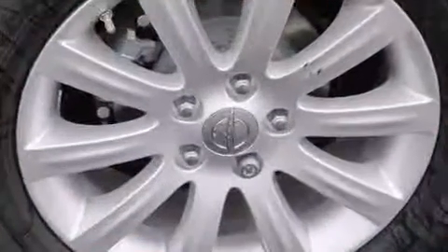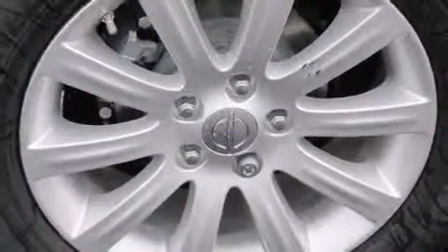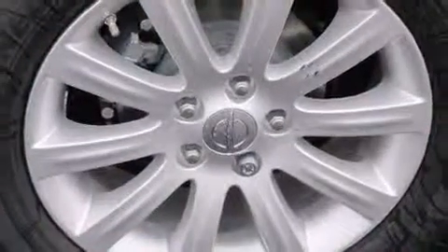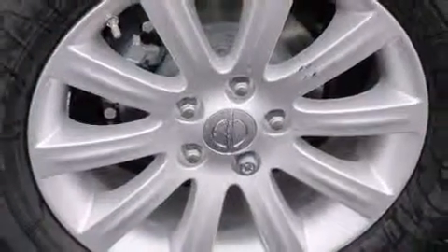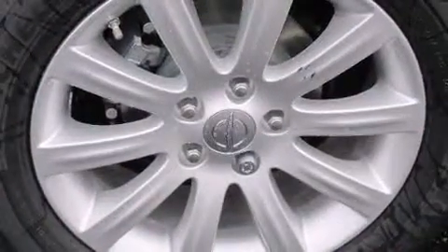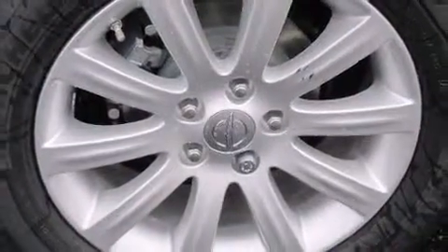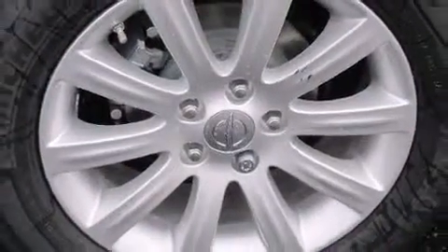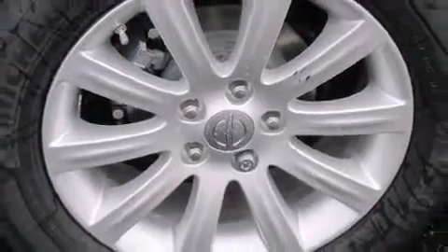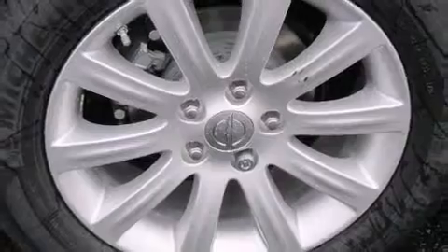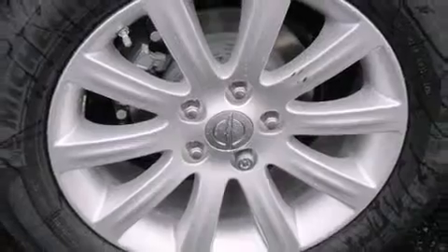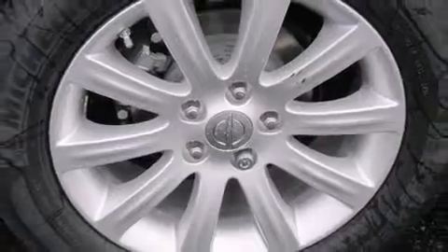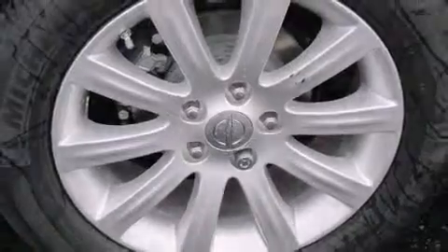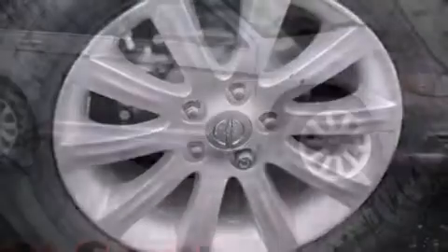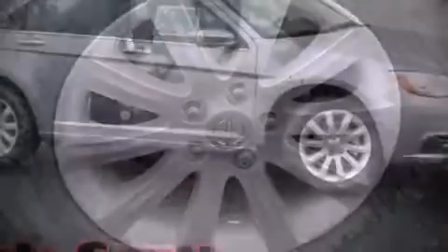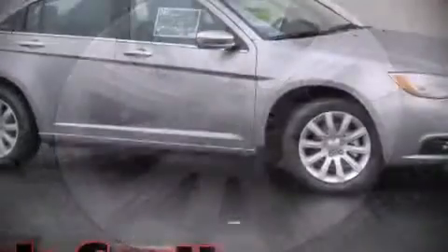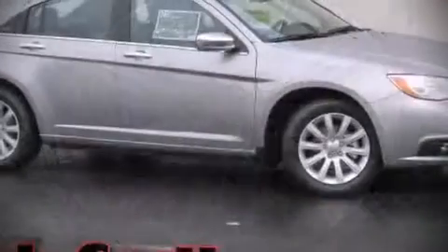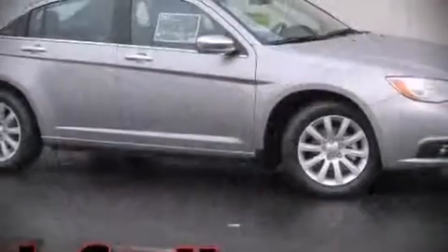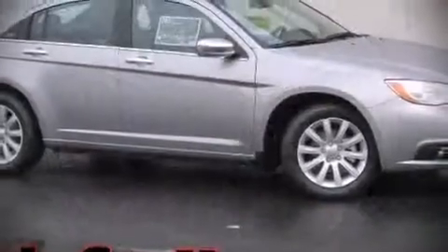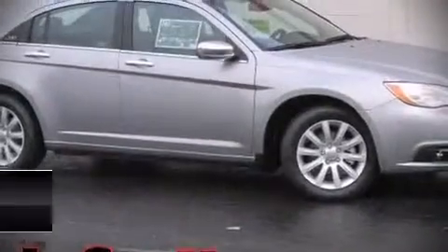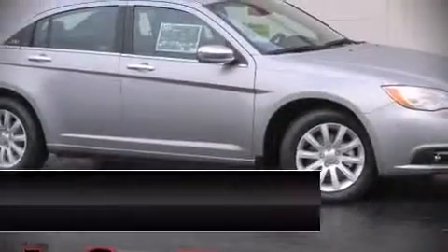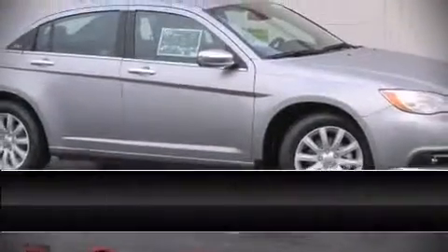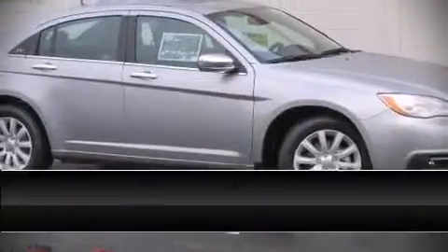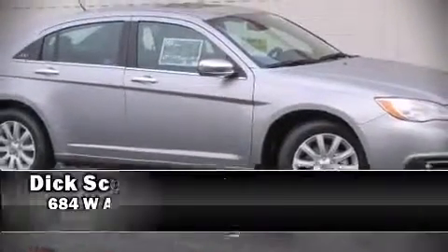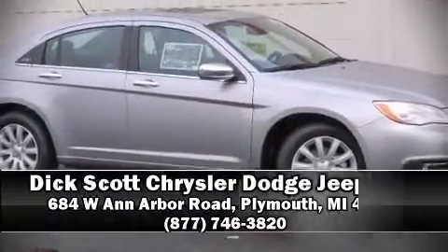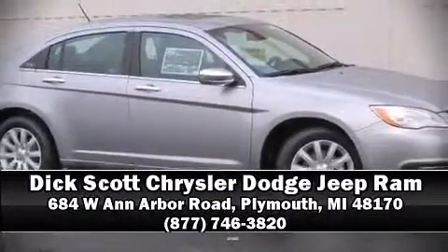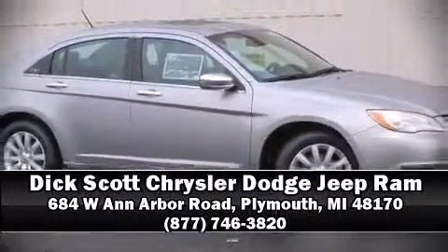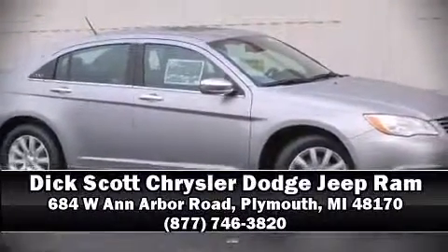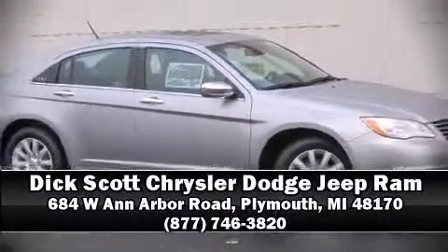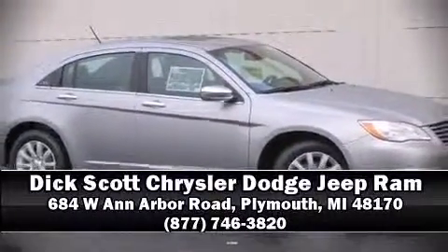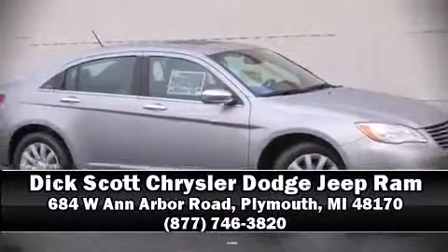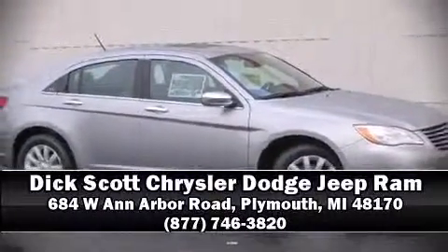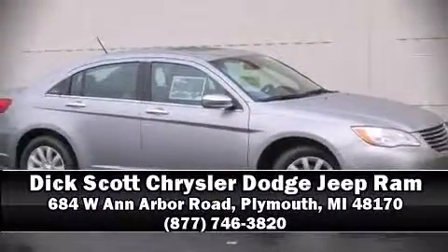Our sales staff will help you find the vehicle you've been searching for. Please don't hesitate to give us a call.